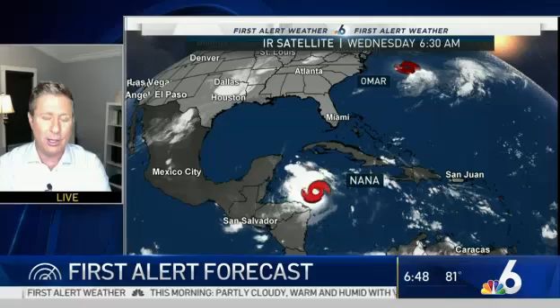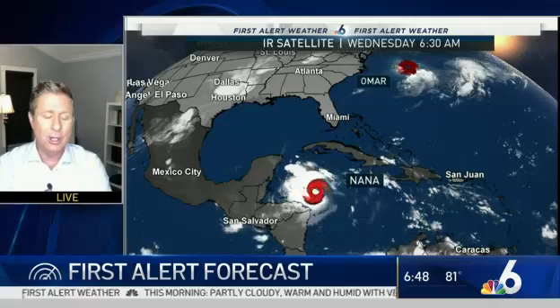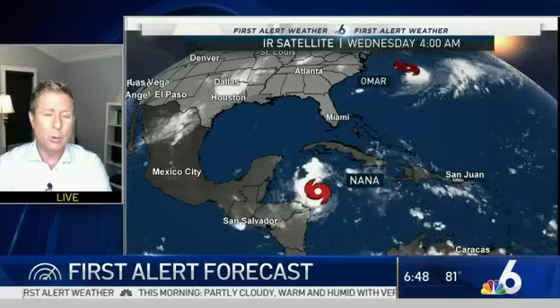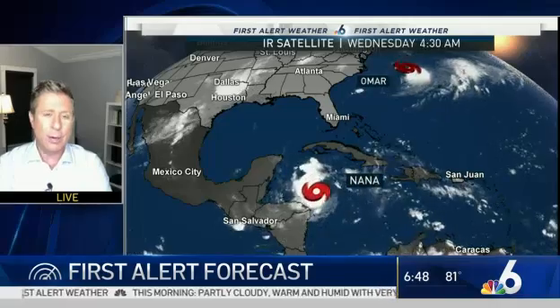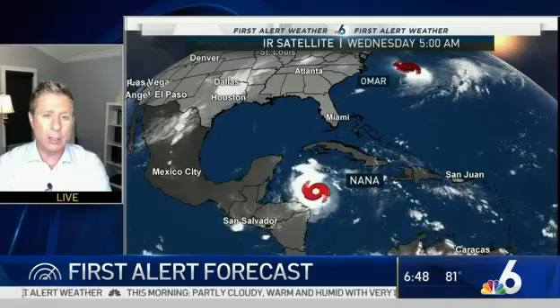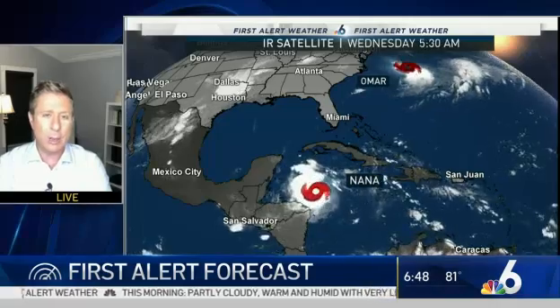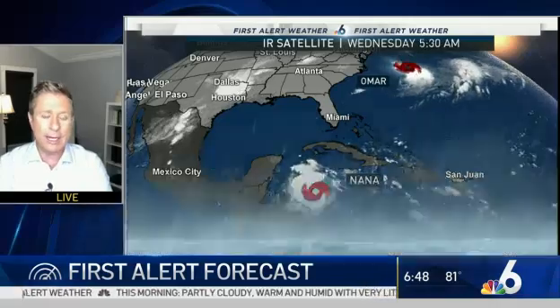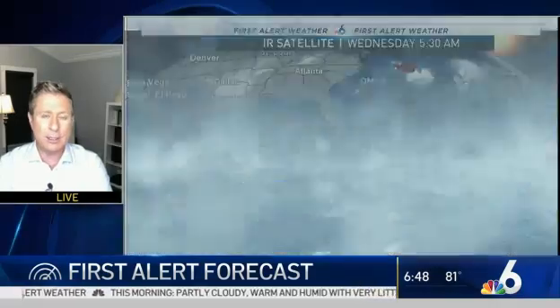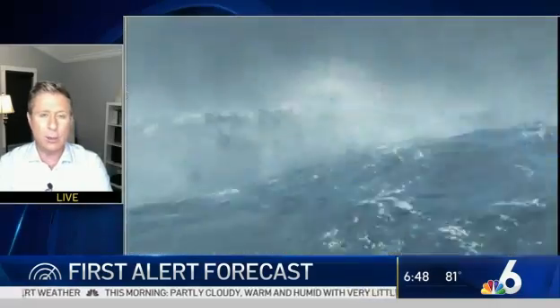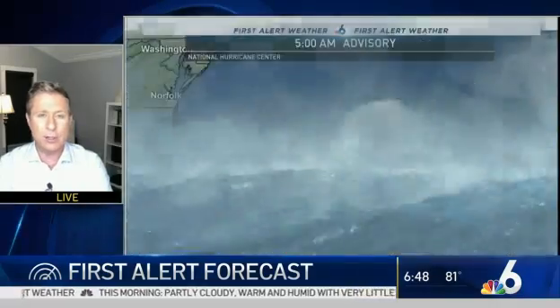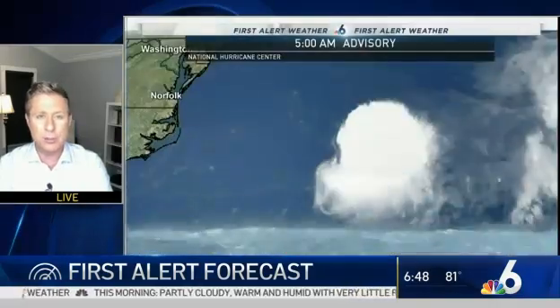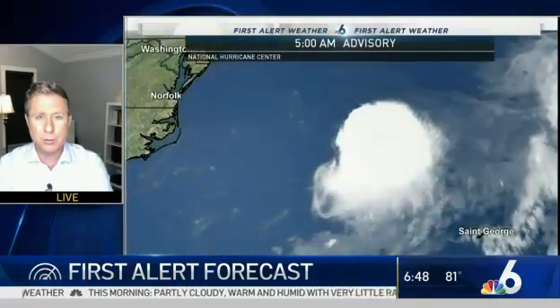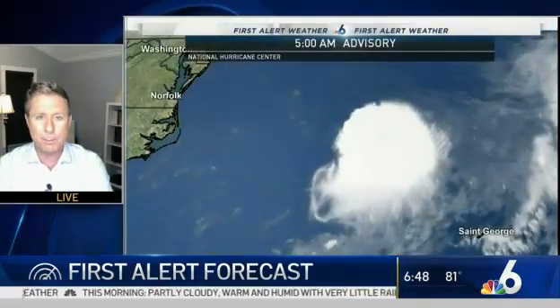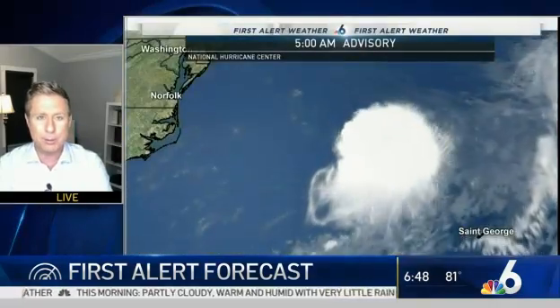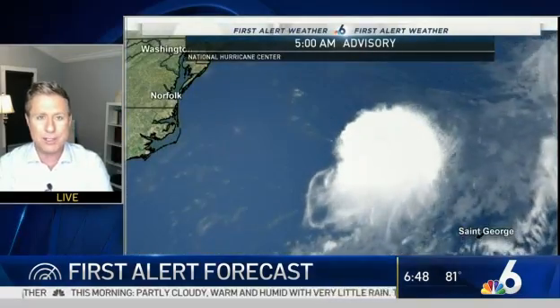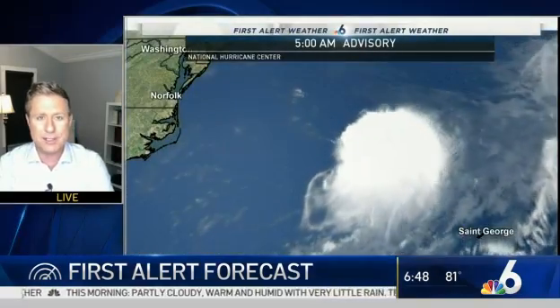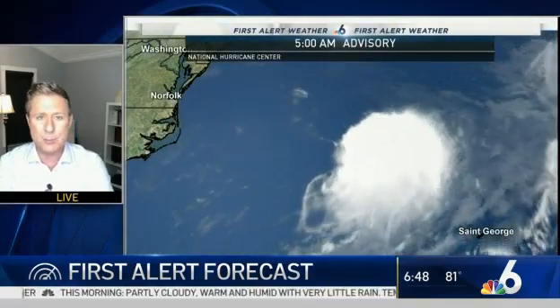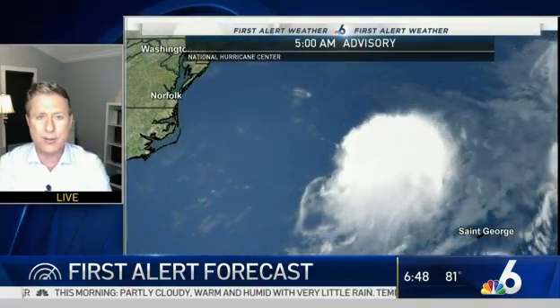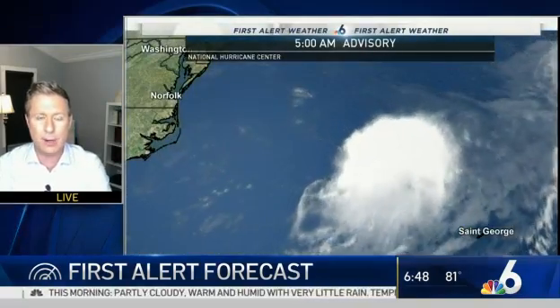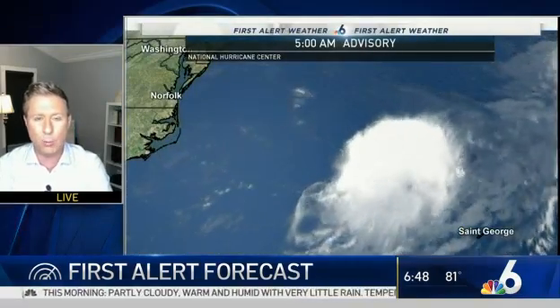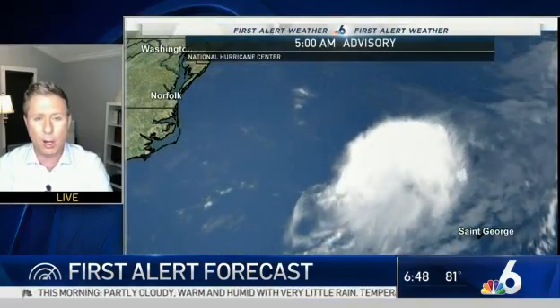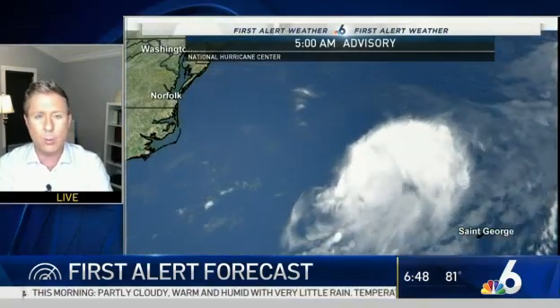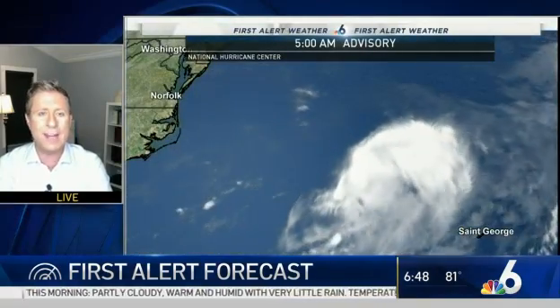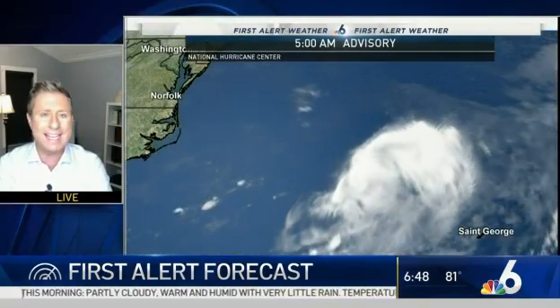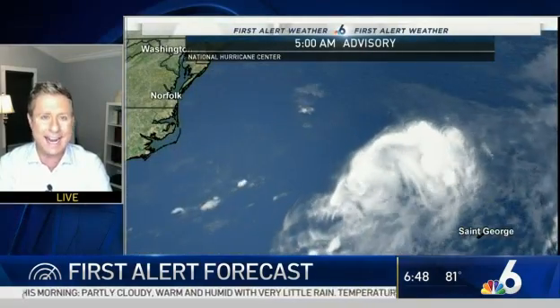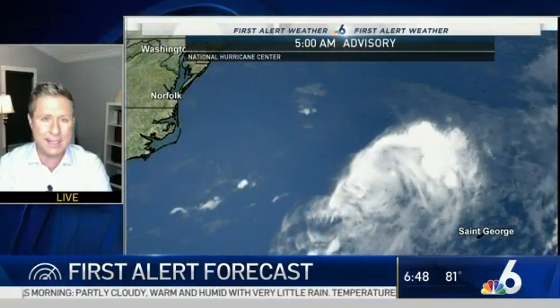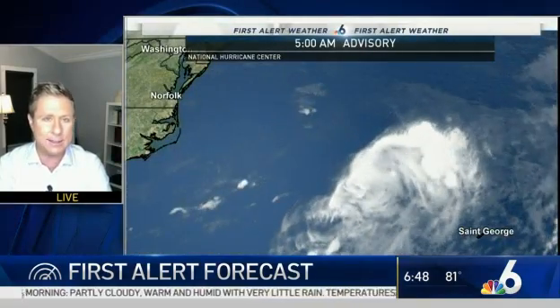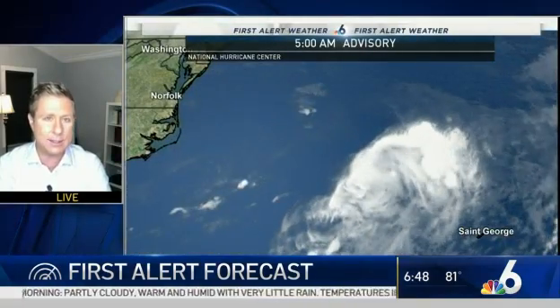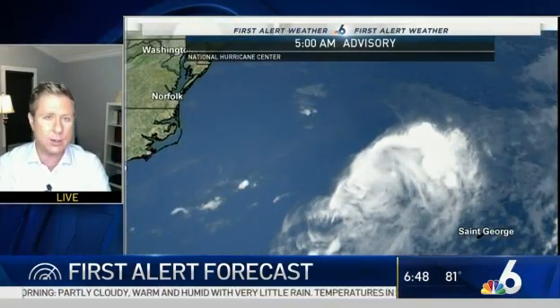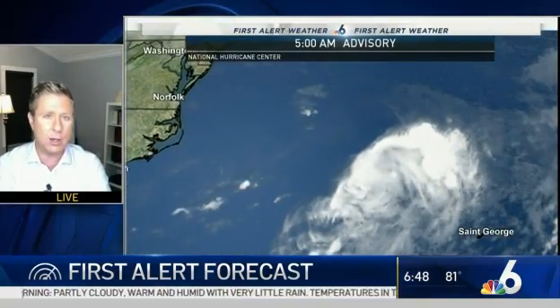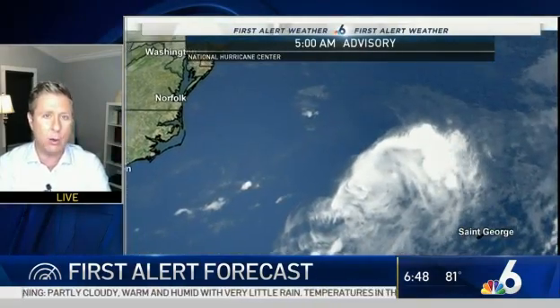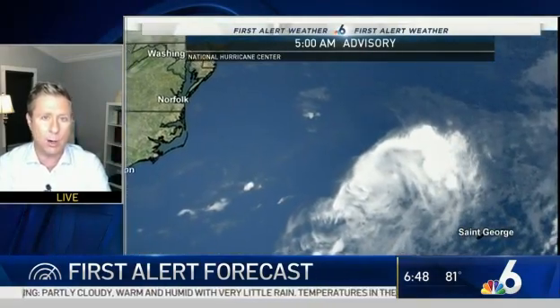Well, we are tracking our two tropical systems. We've got Omar. We've got Nana. Let's go to Omar.